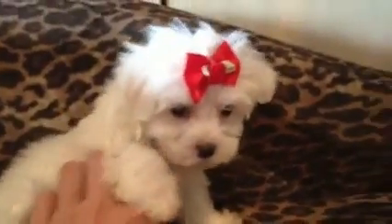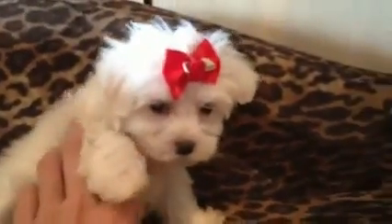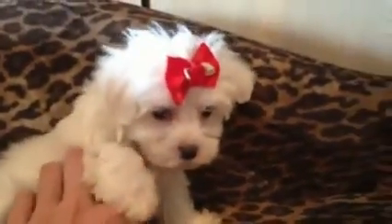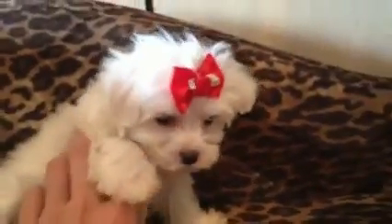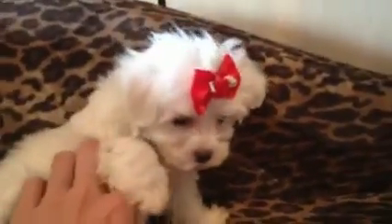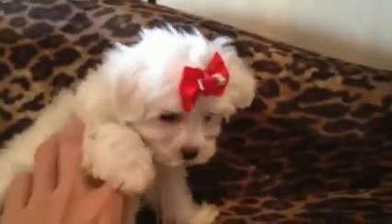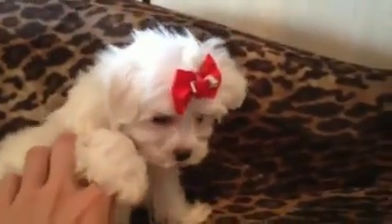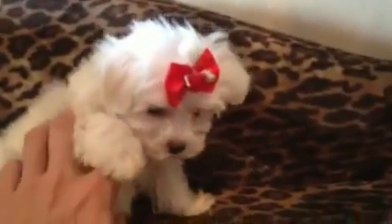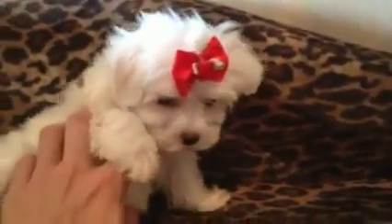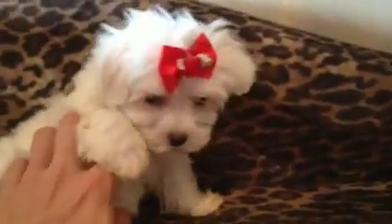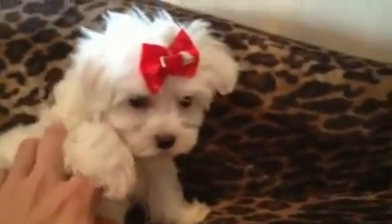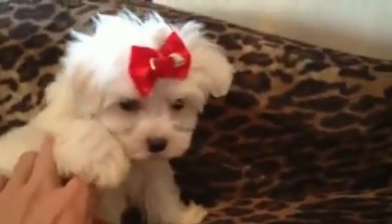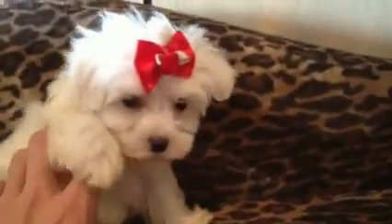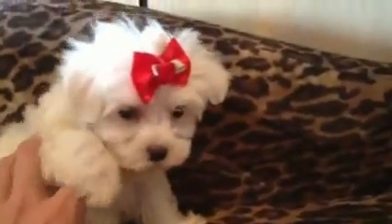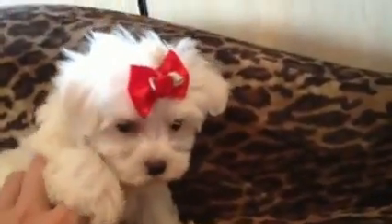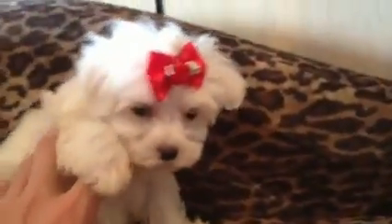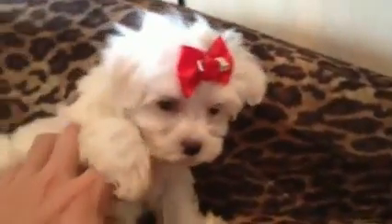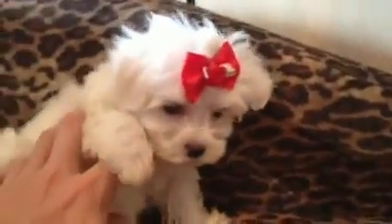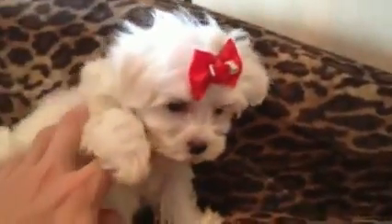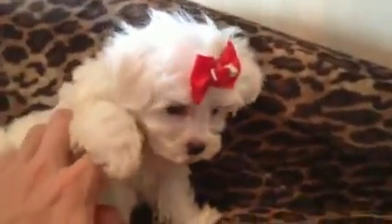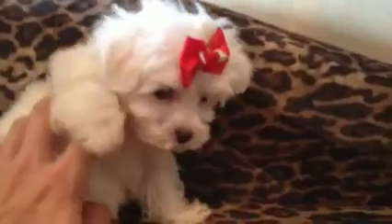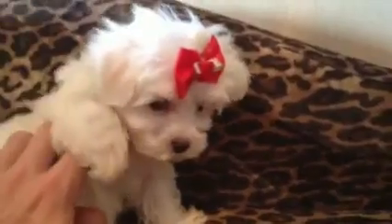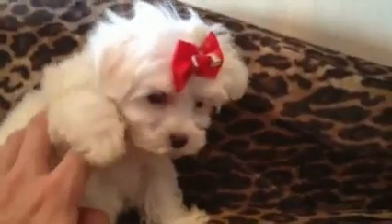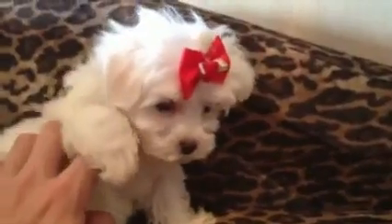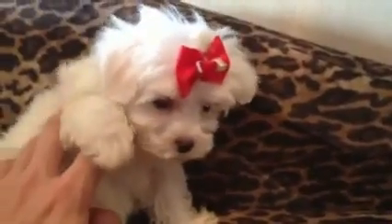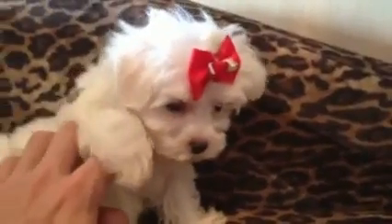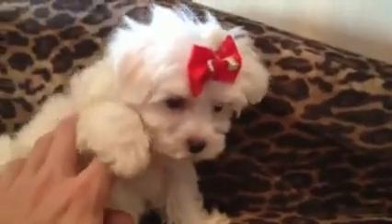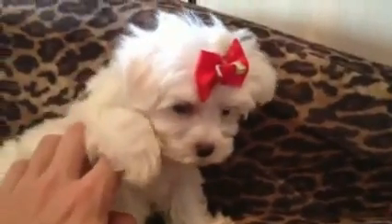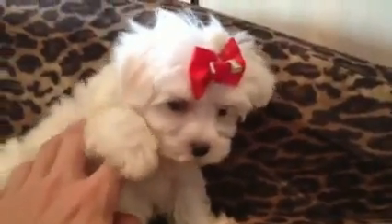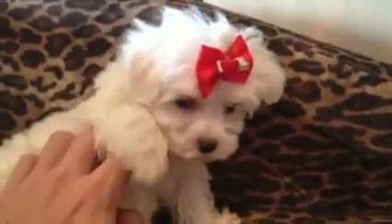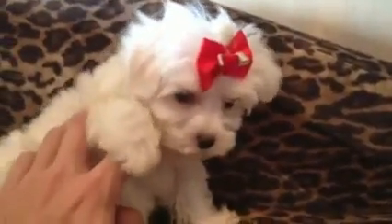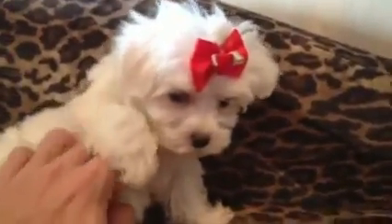She's here in our Boca Raton store. Definitely come by and check out this little tiny teacup Maltese.